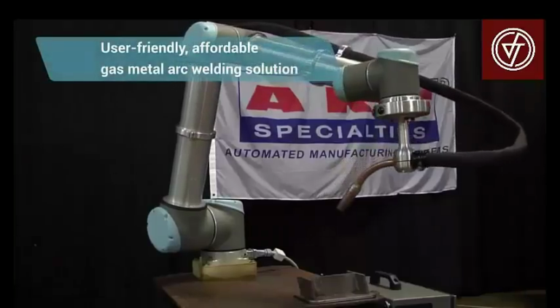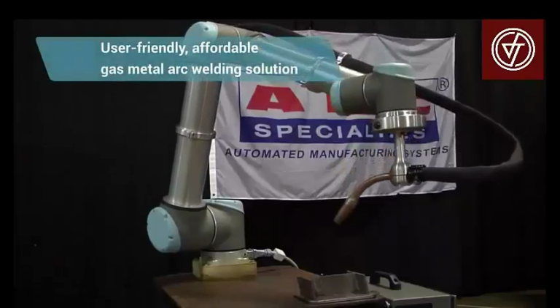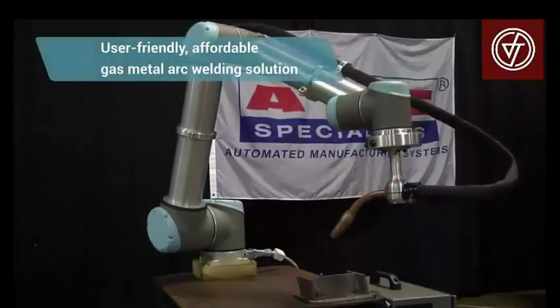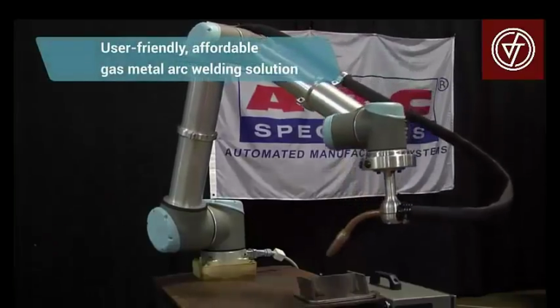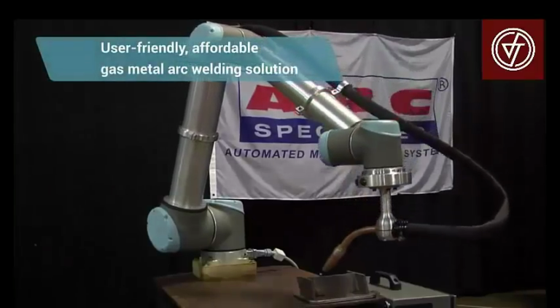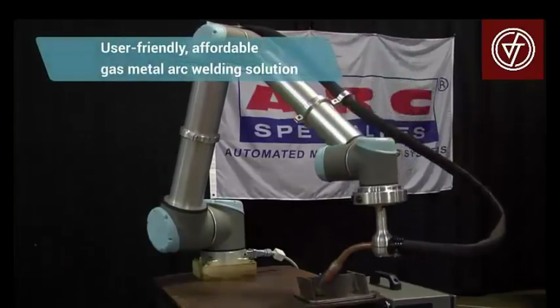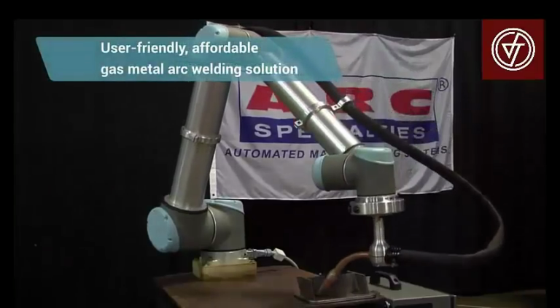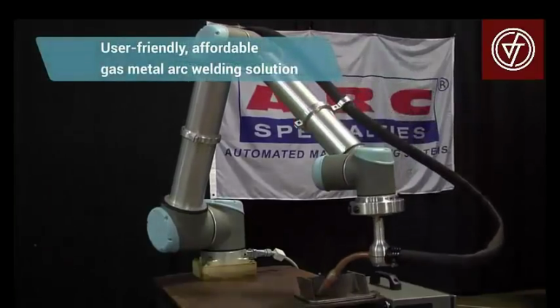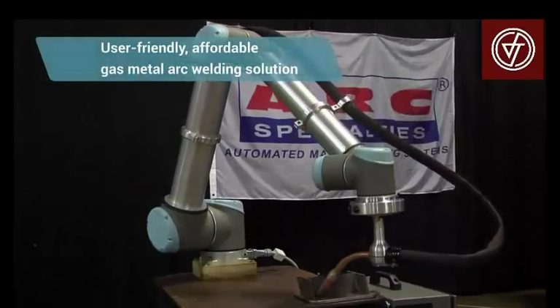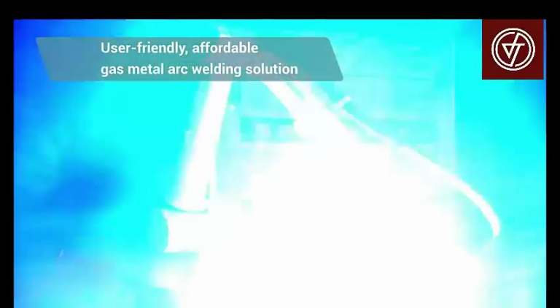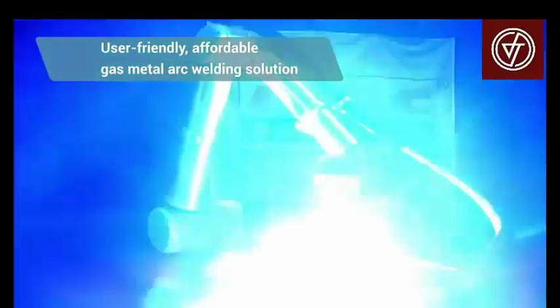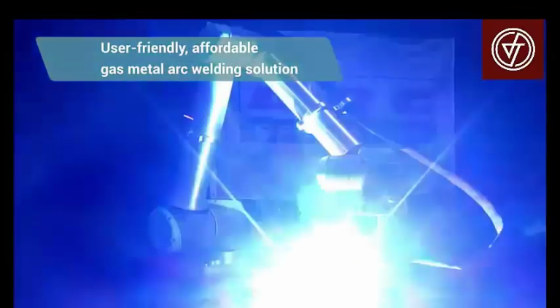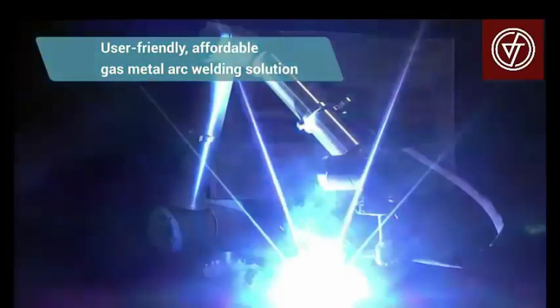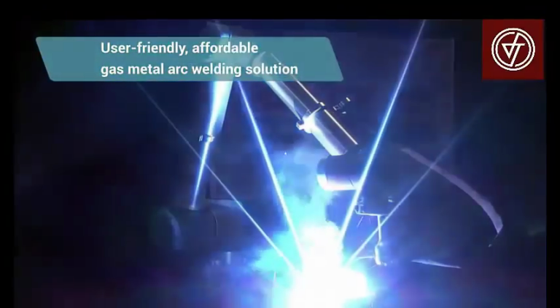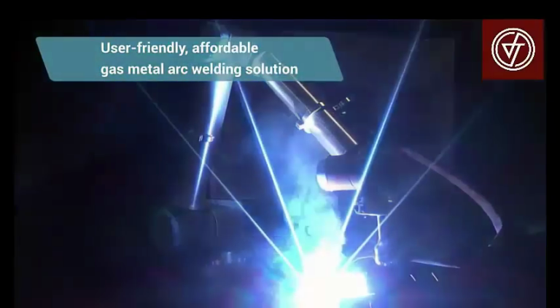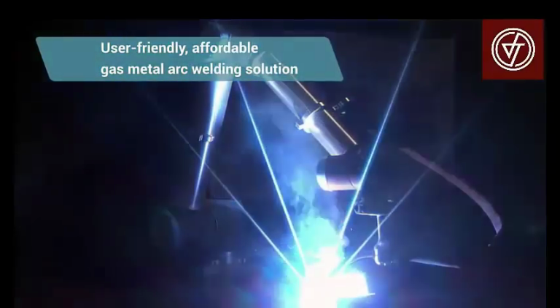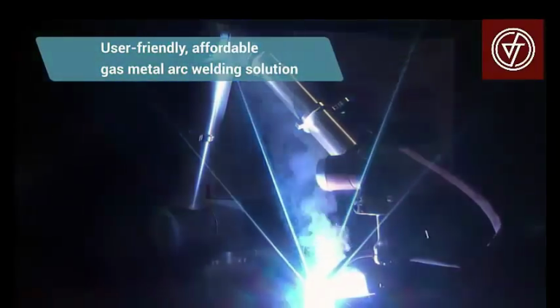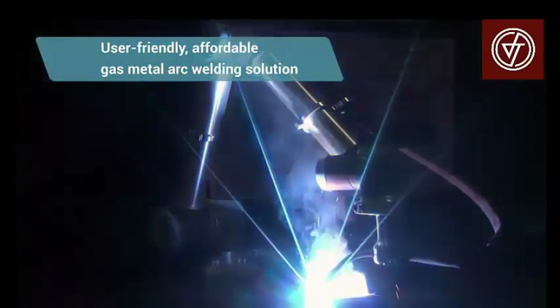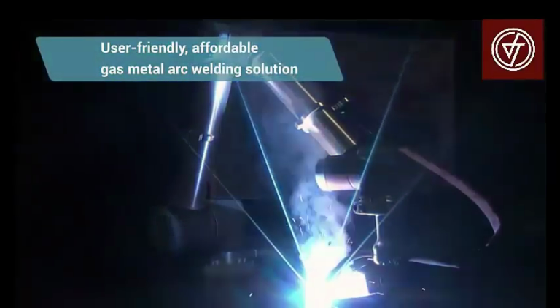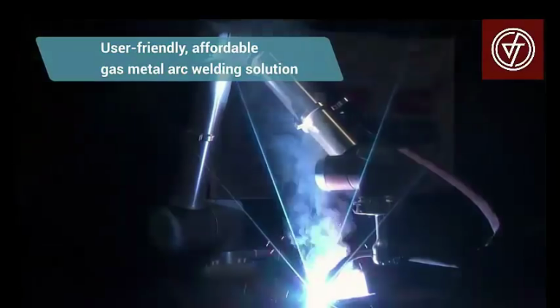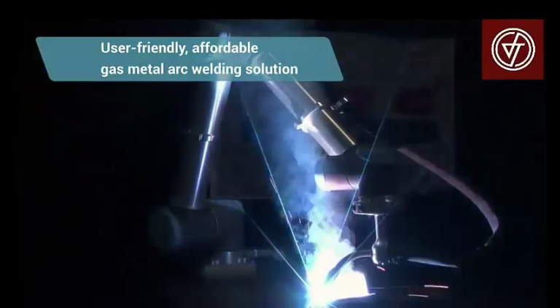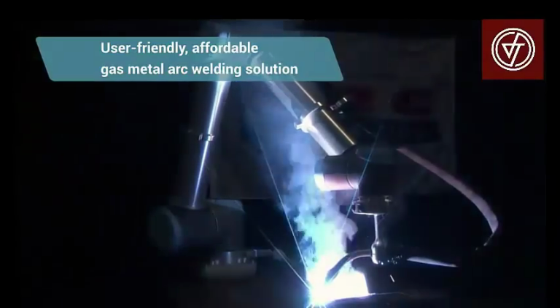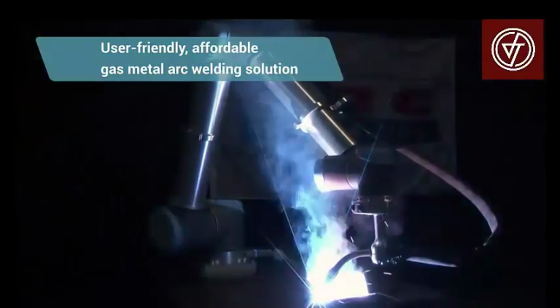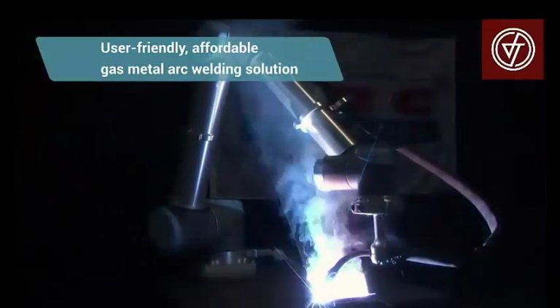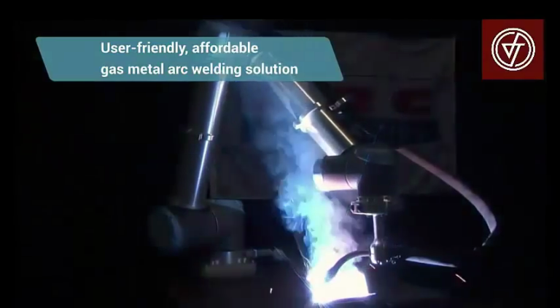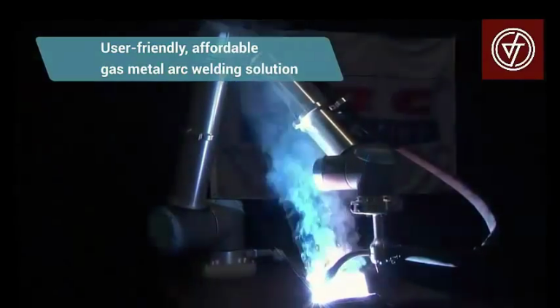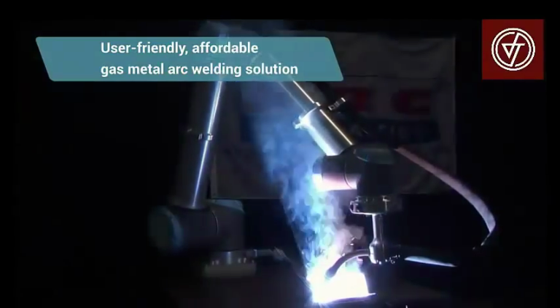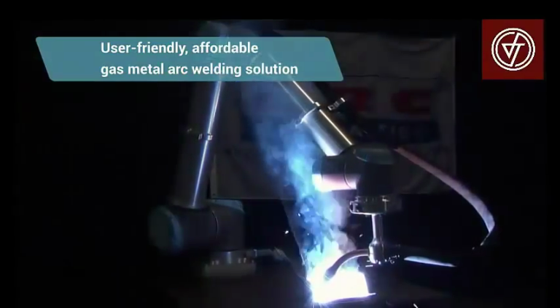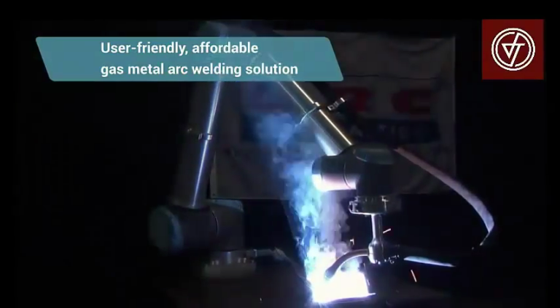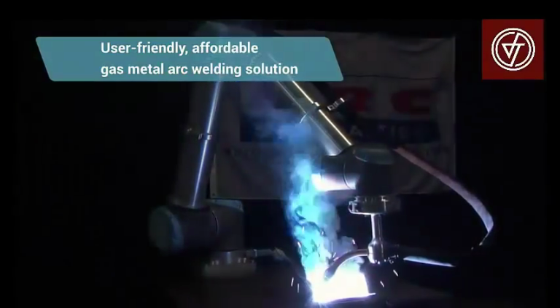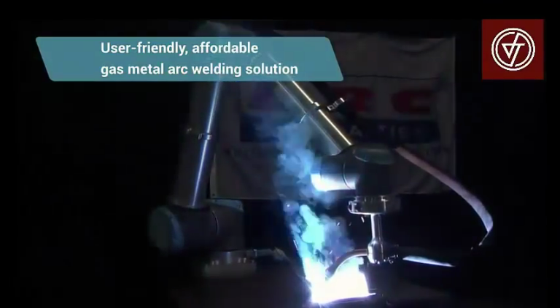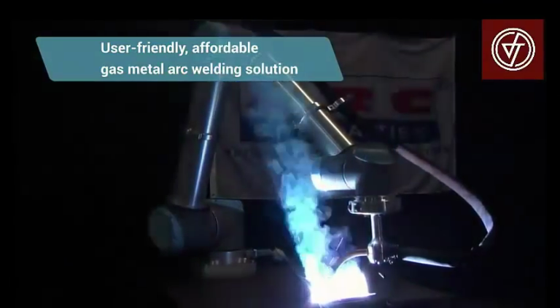This is a MIG welding robot. We started with MIG welding because it's the most common welding process for welding automation.